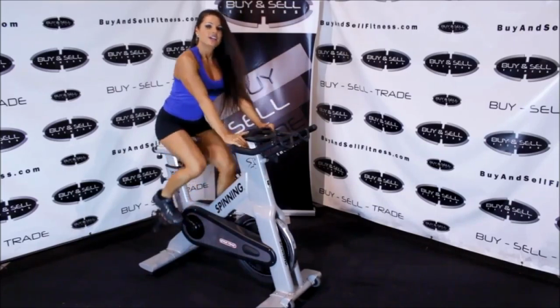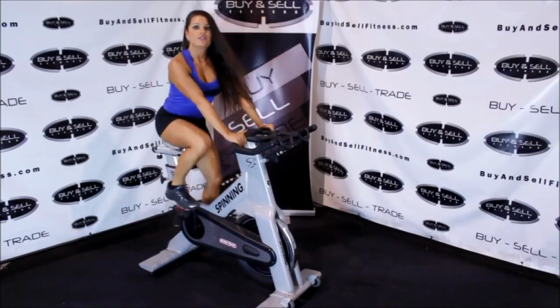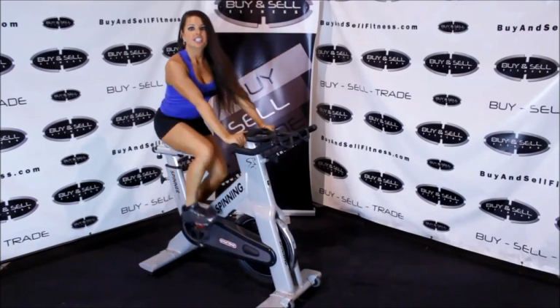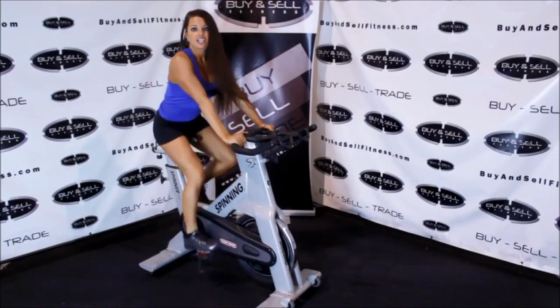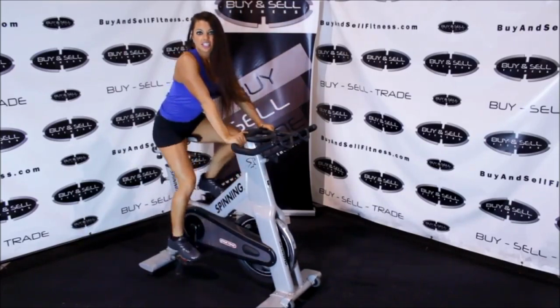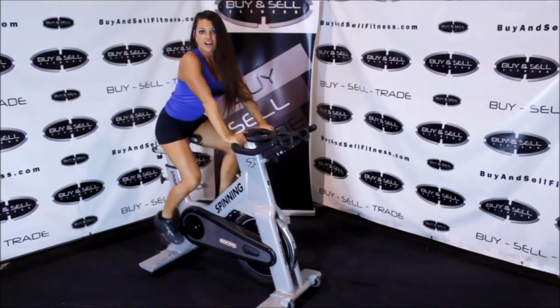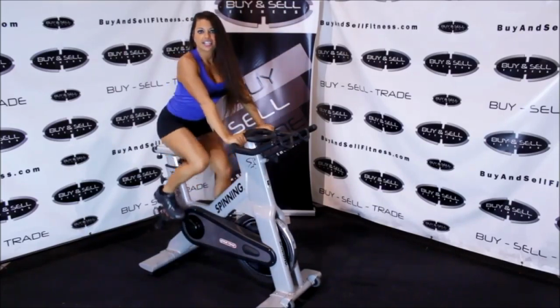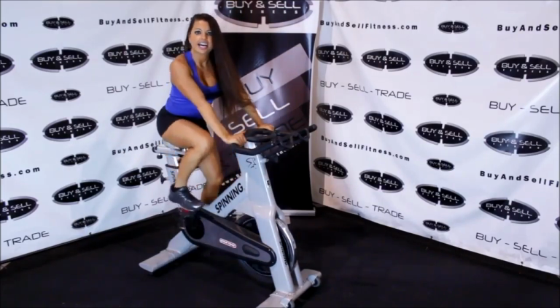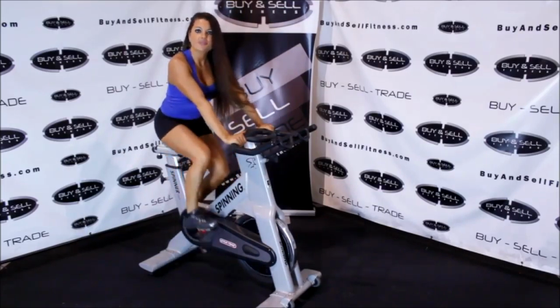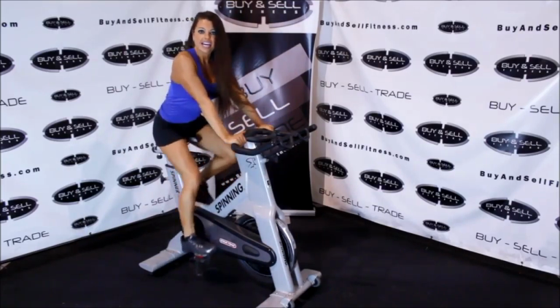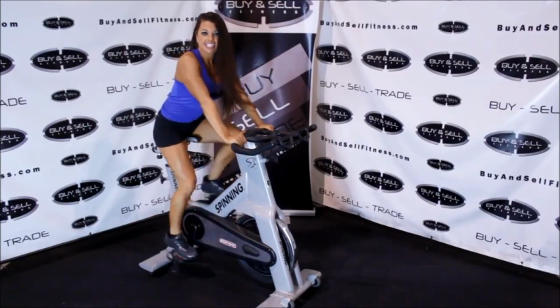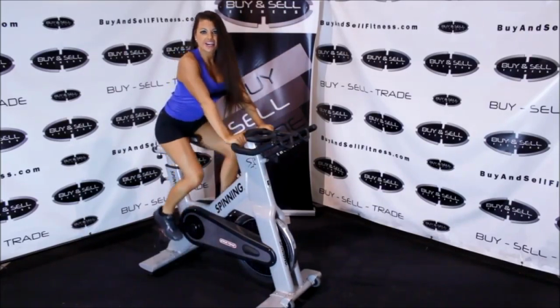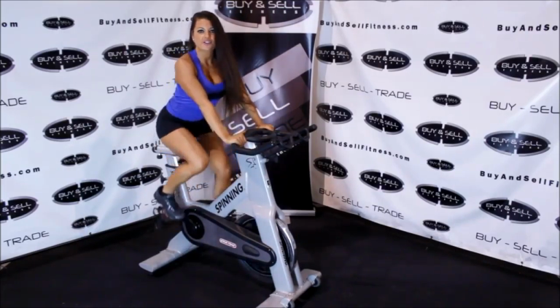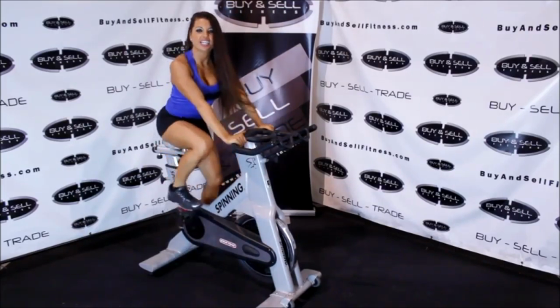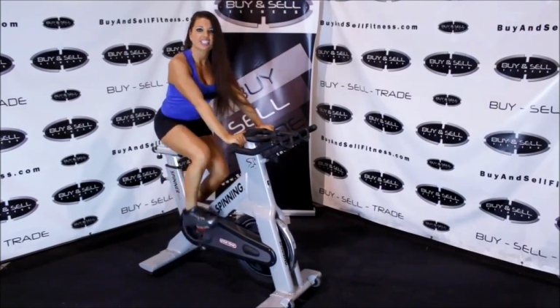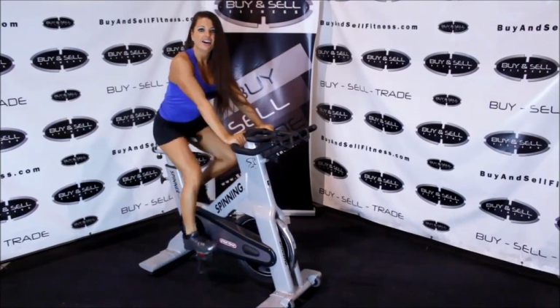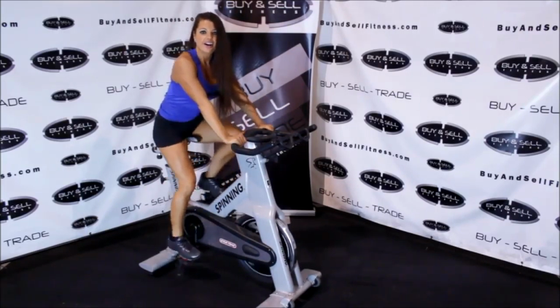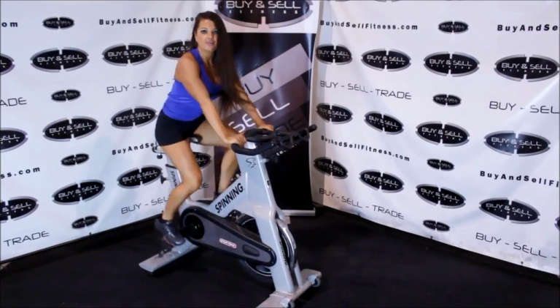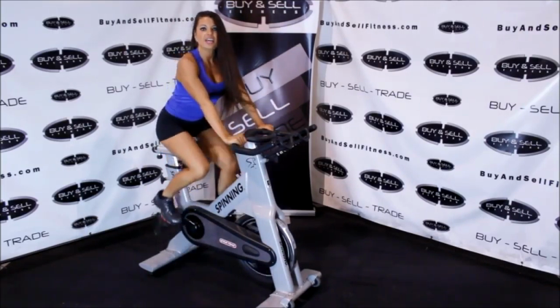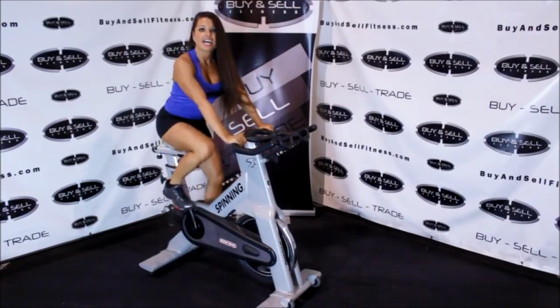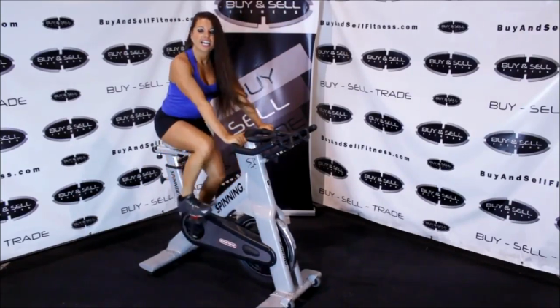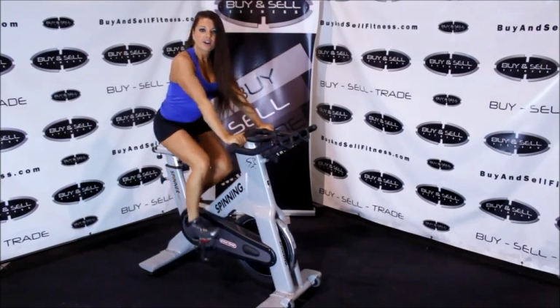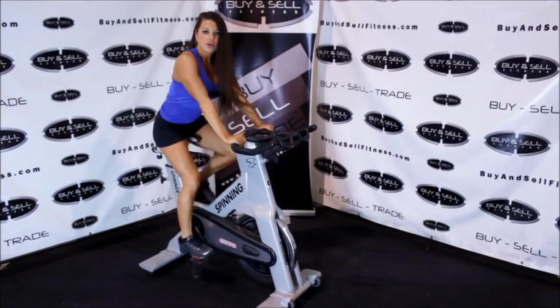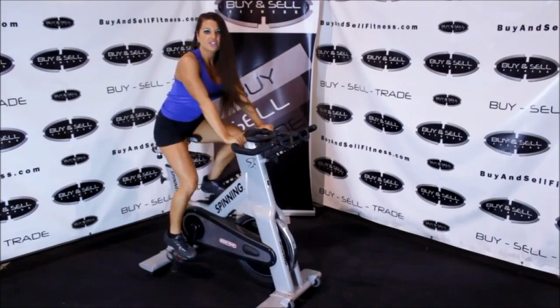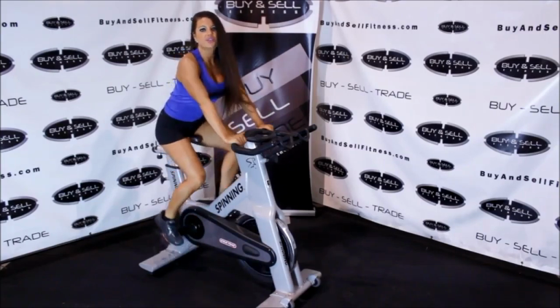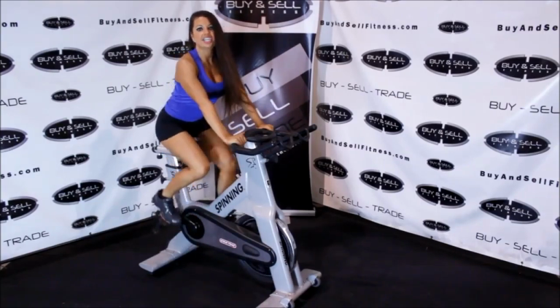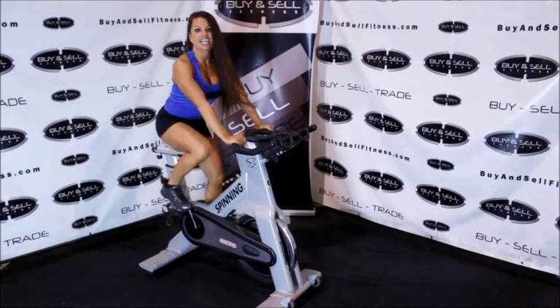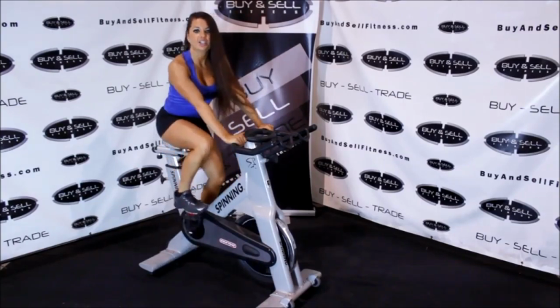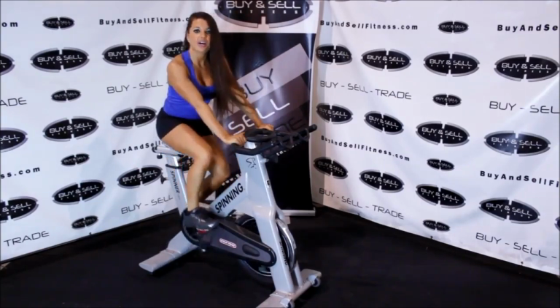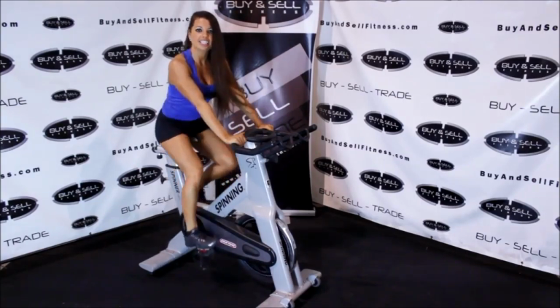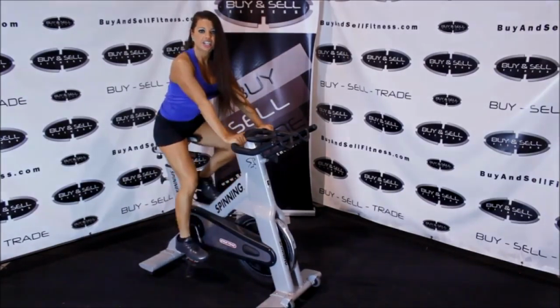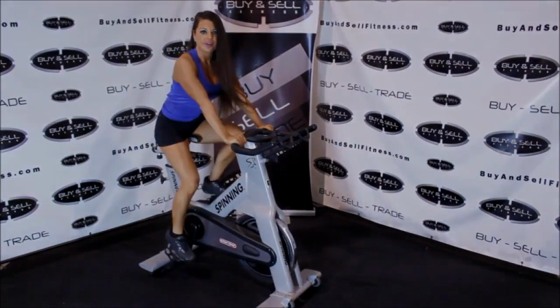Visit us online at buyandsellfitness.com. And as always, free nationwide shipping.